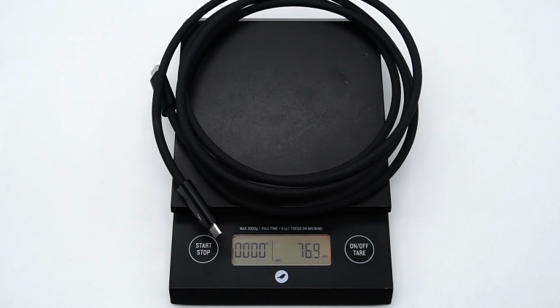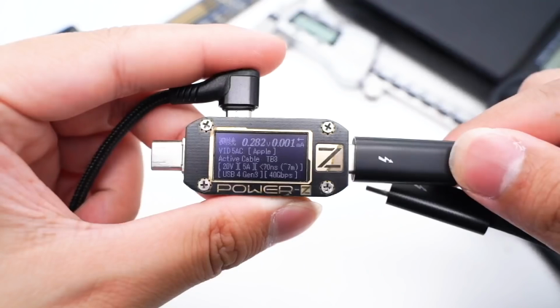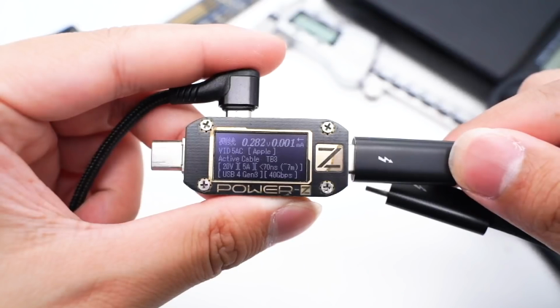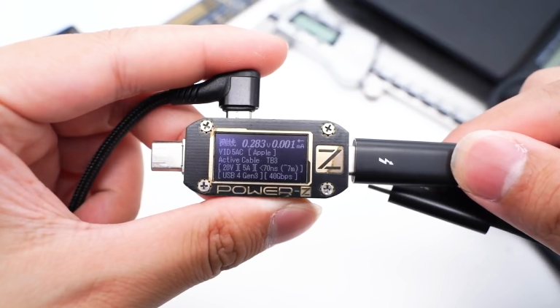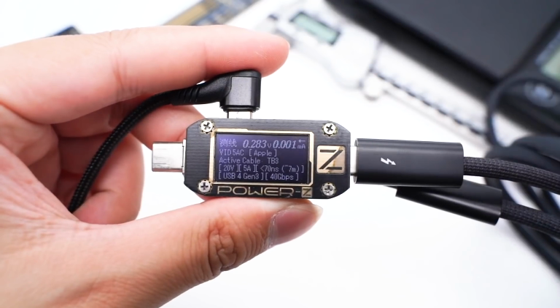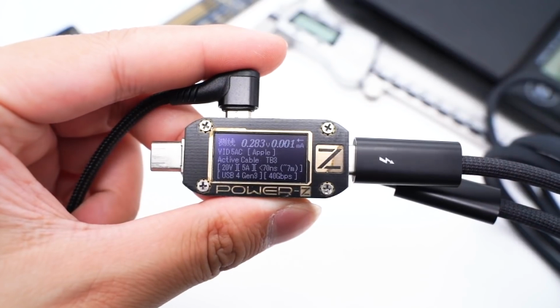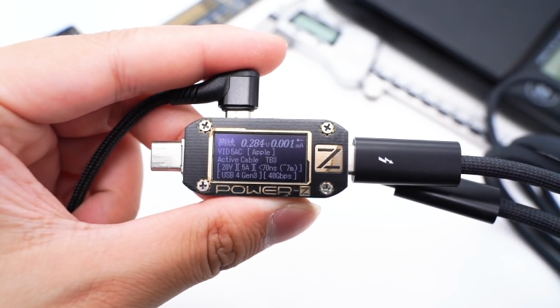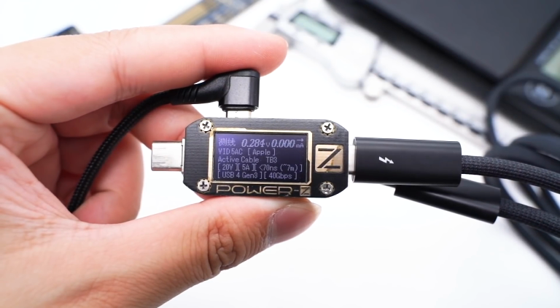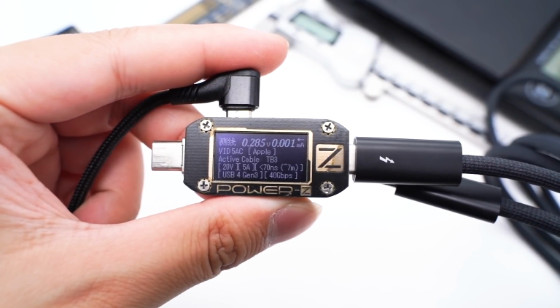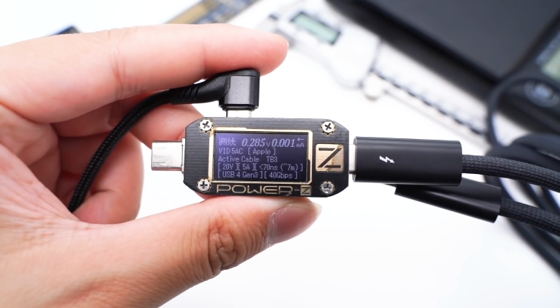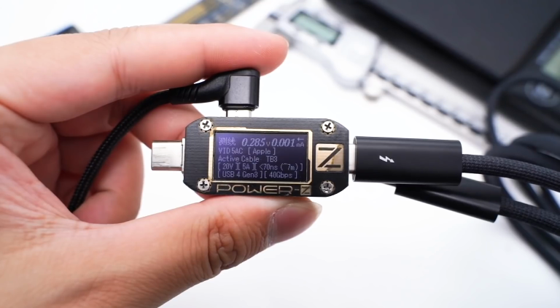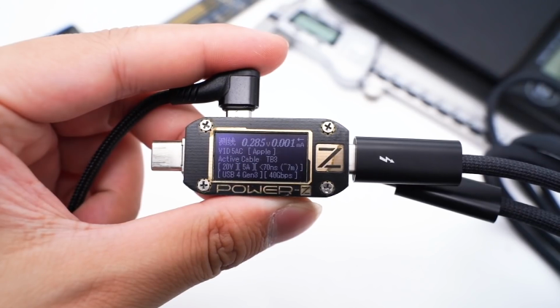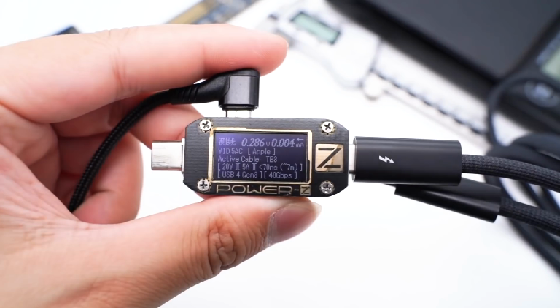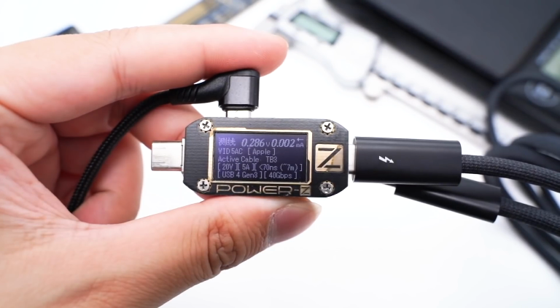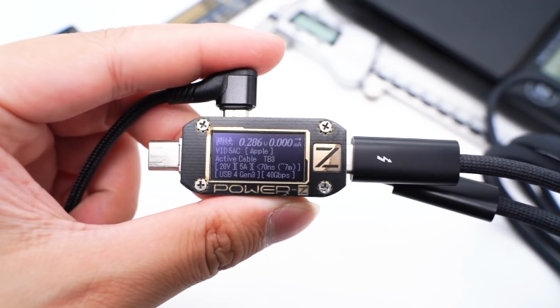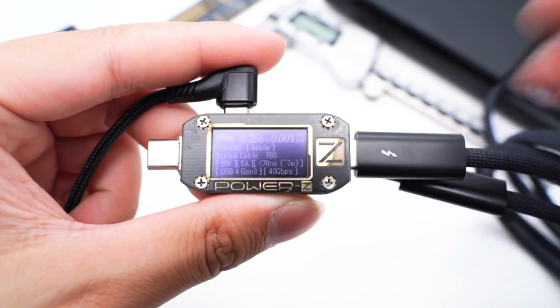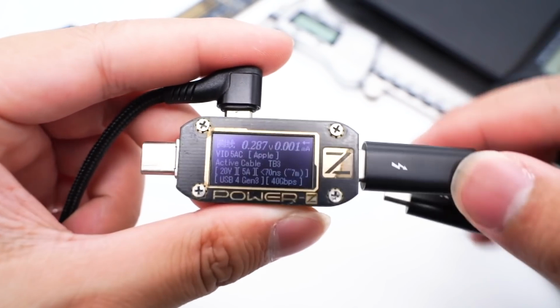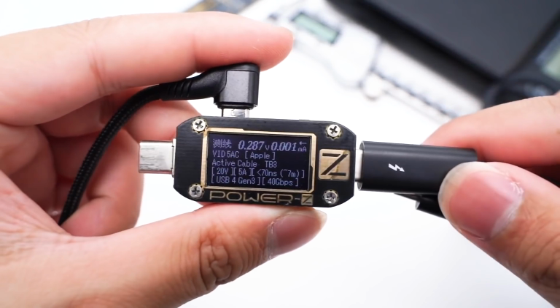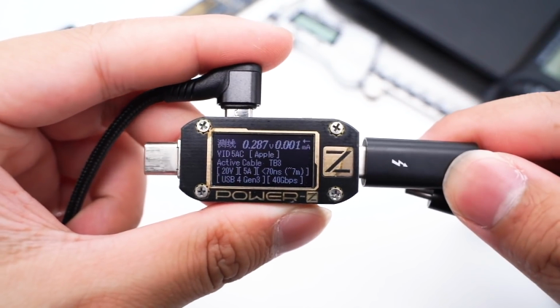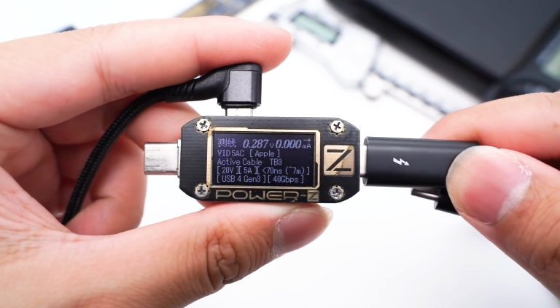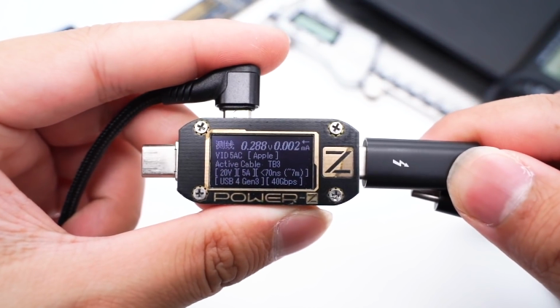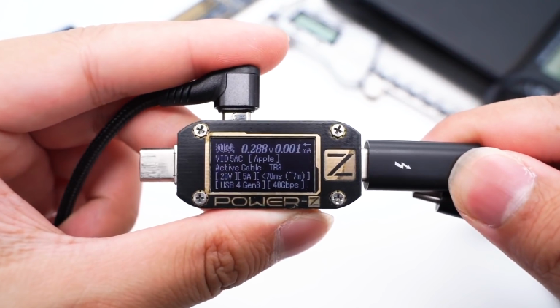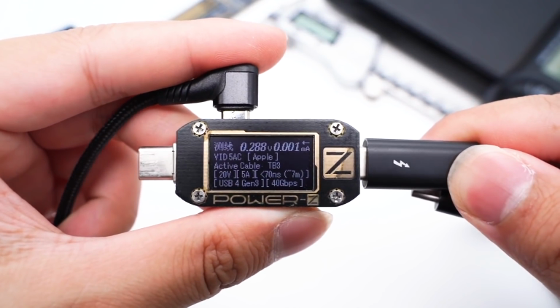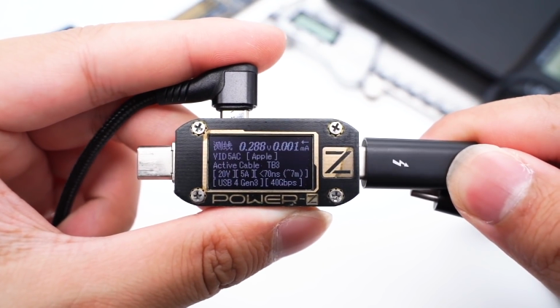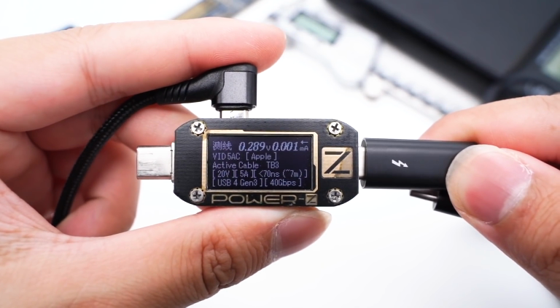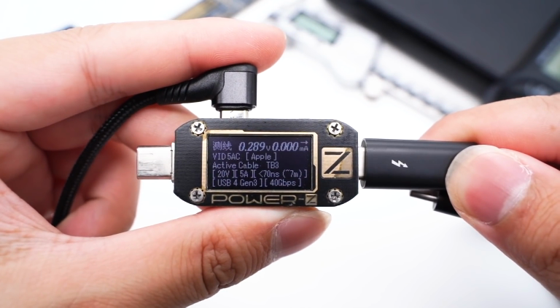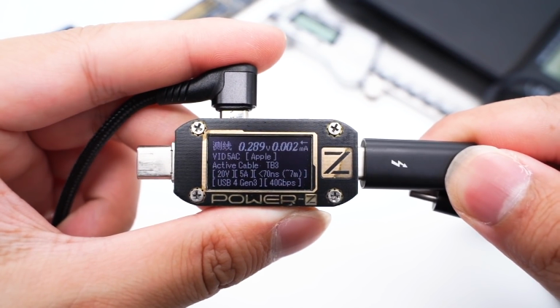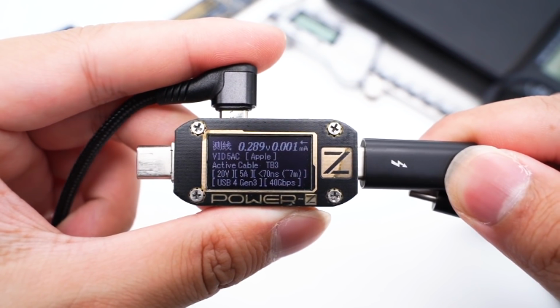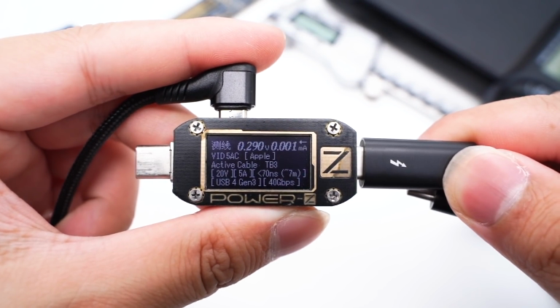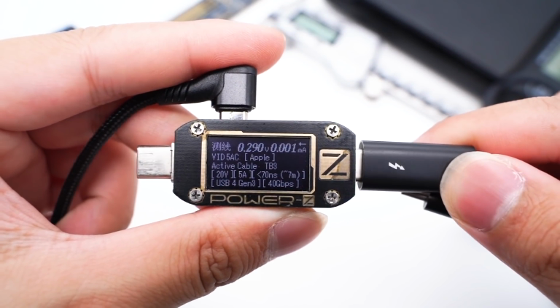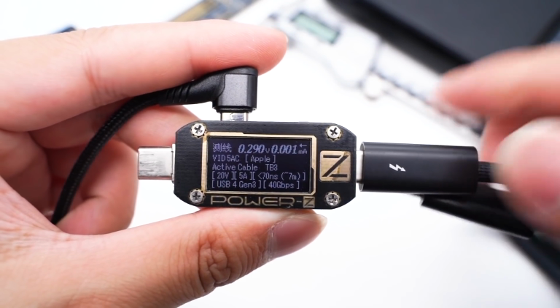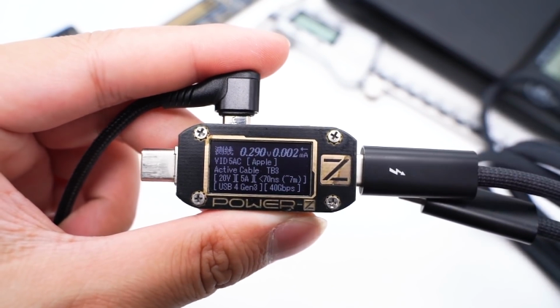The charger-side power marking ZKM001C shows it can support 20V, 5A, 100W, and up to 40Gbps data transfer.